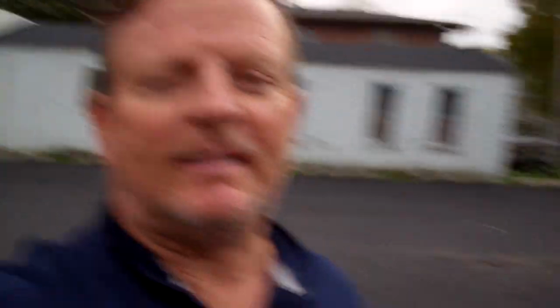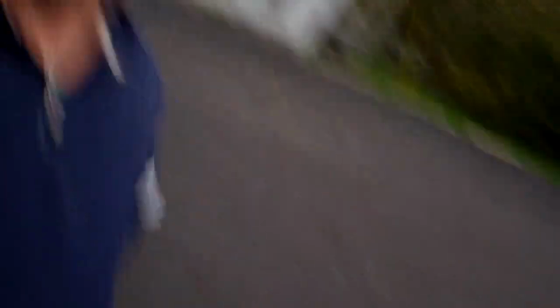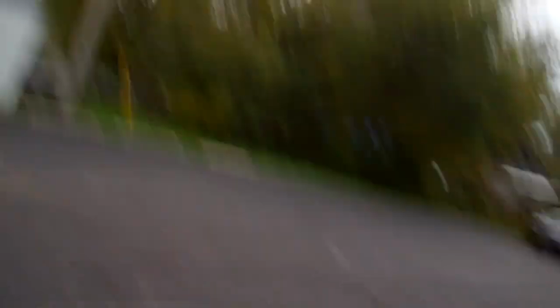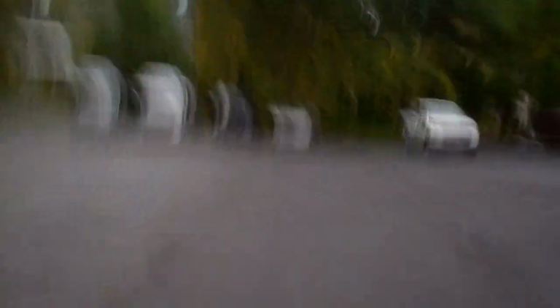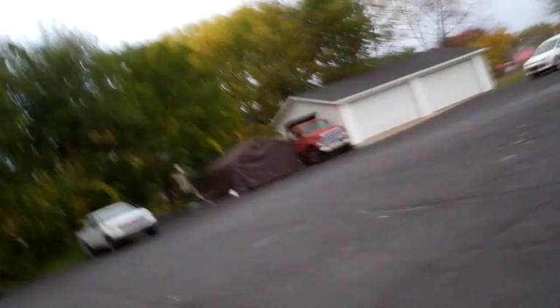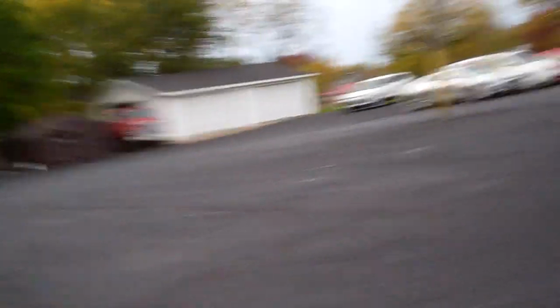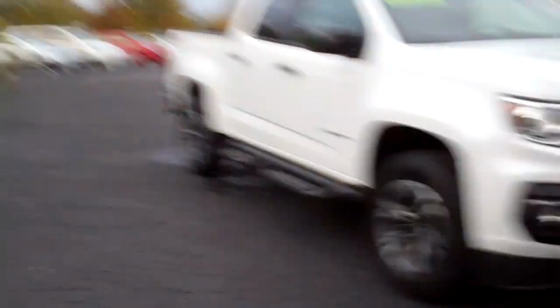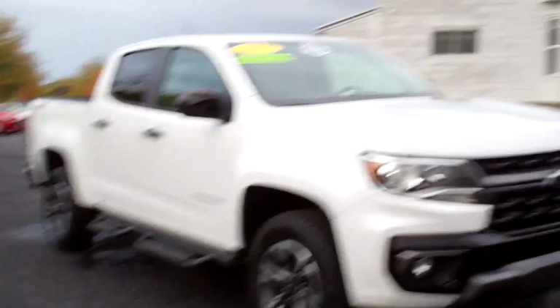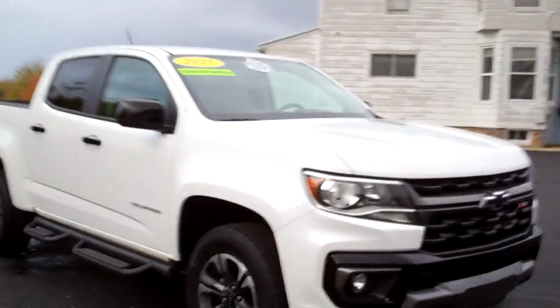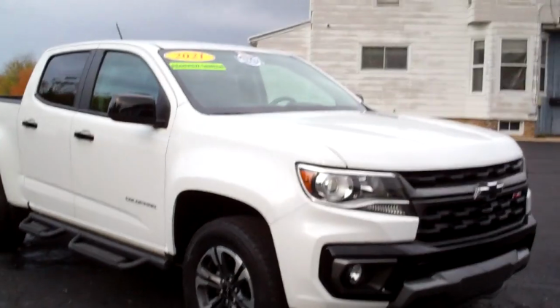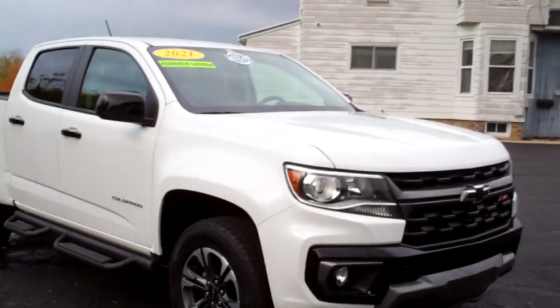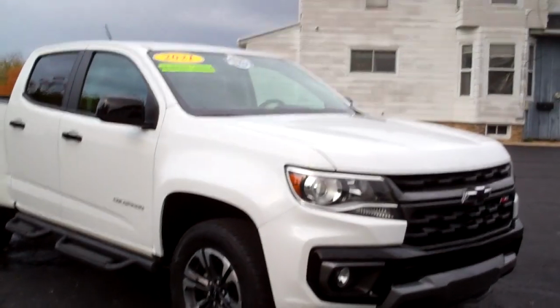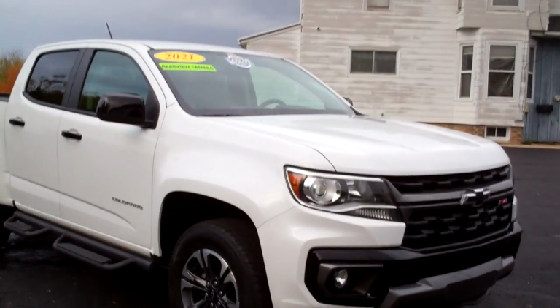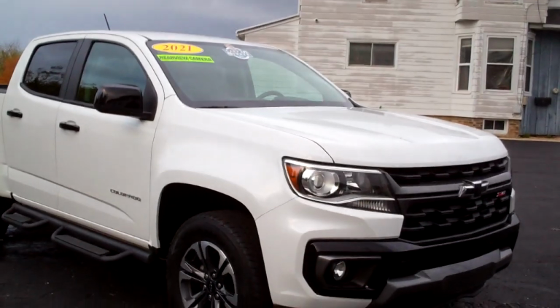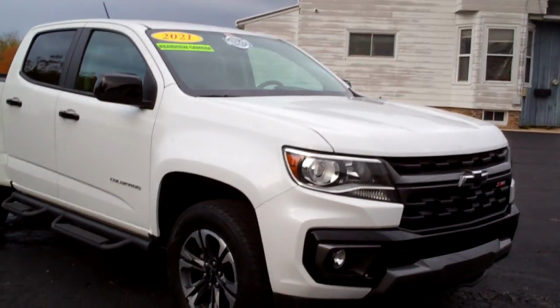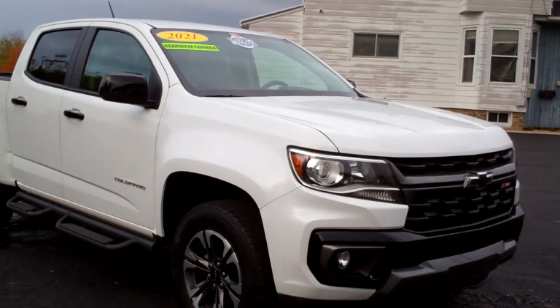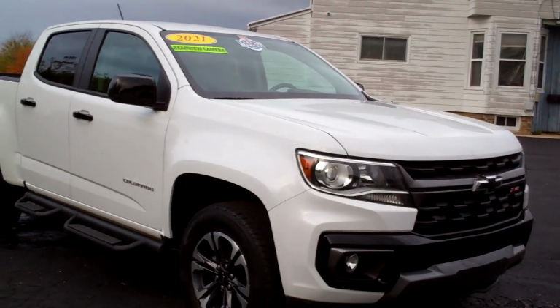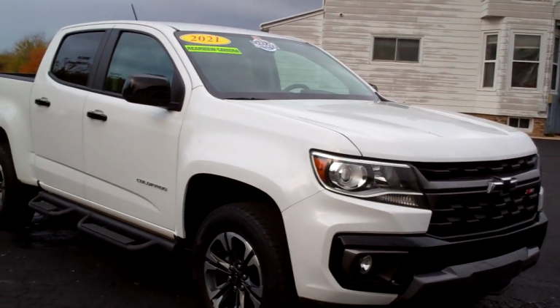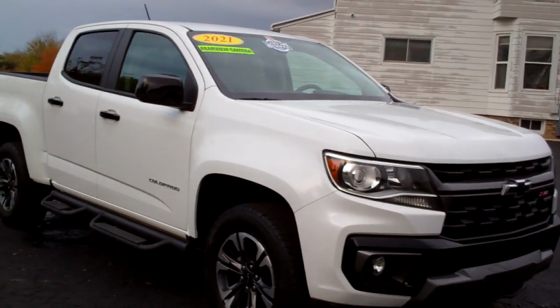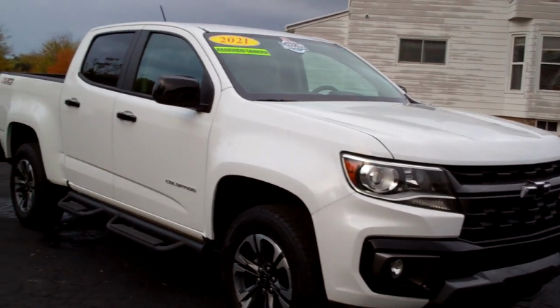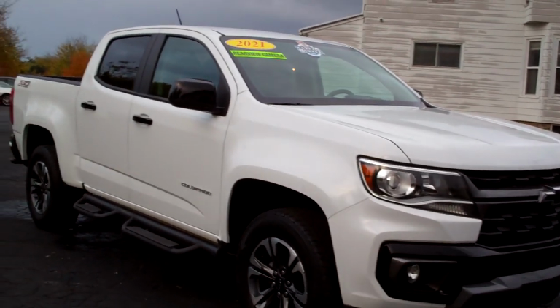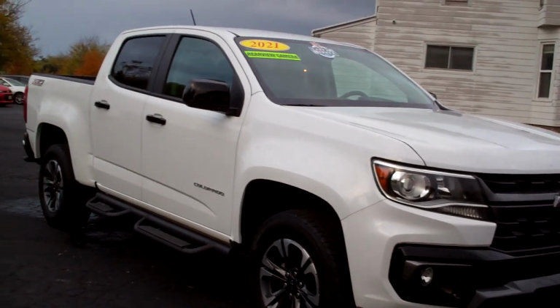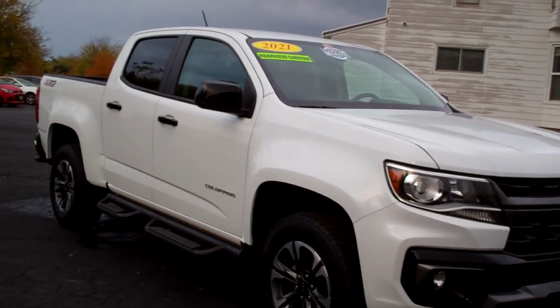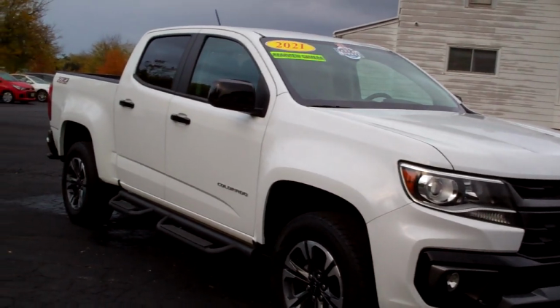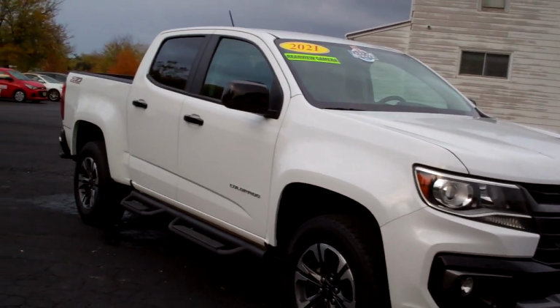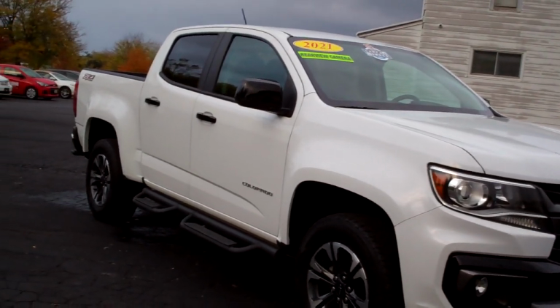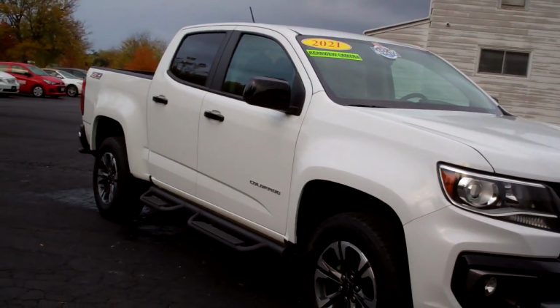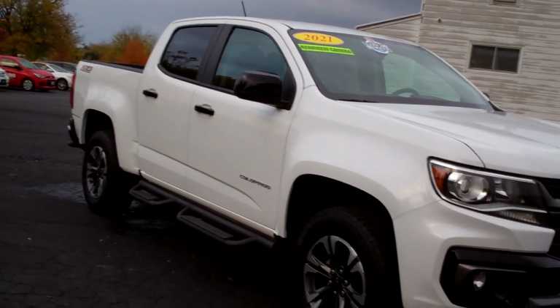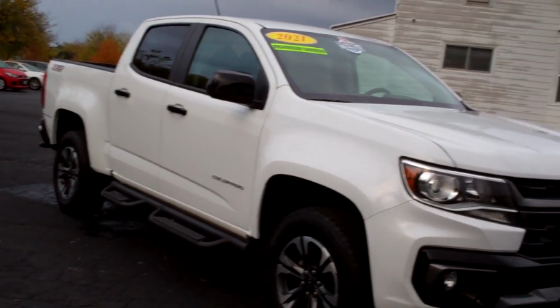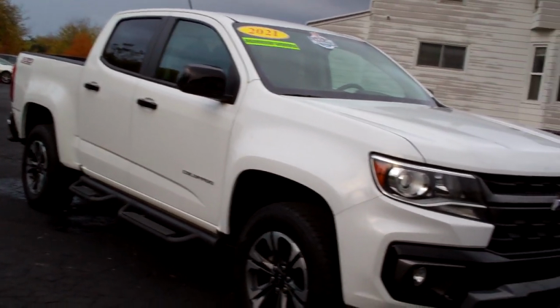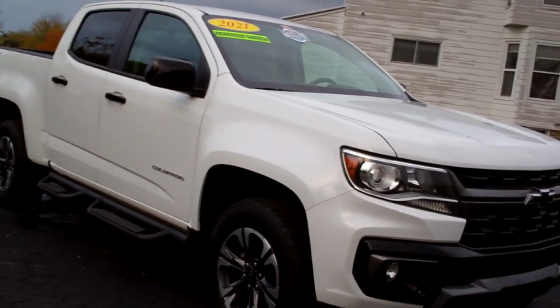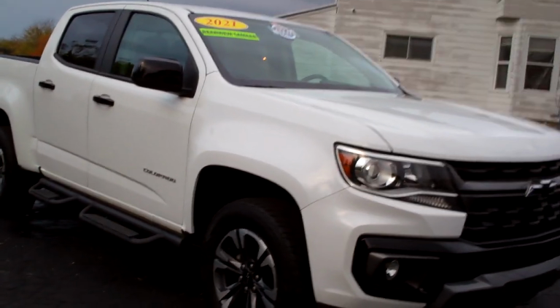Check this out — 2021 Chevy Colorado. Look at this. Nice truck, huh?